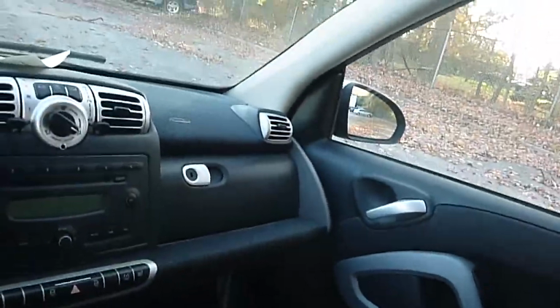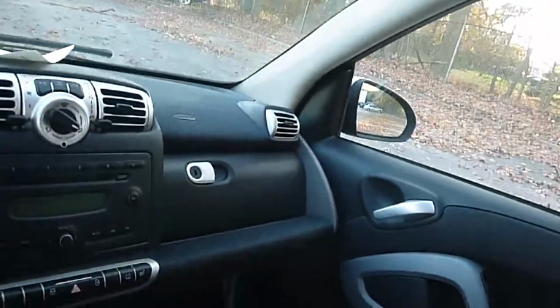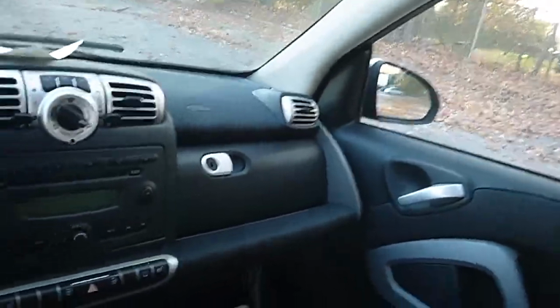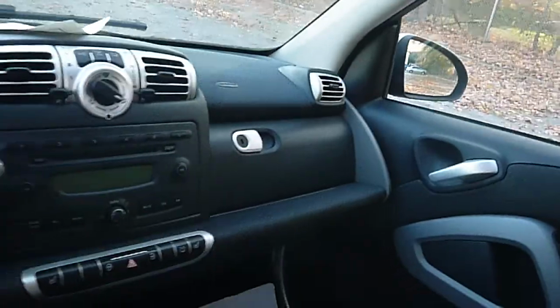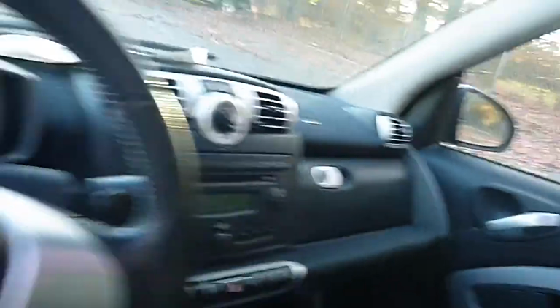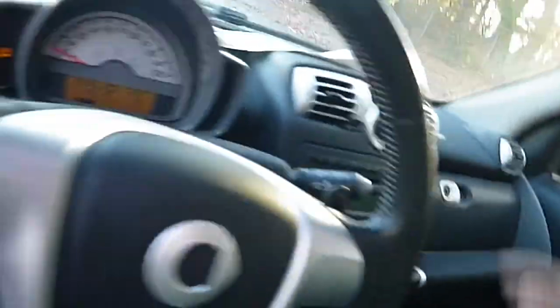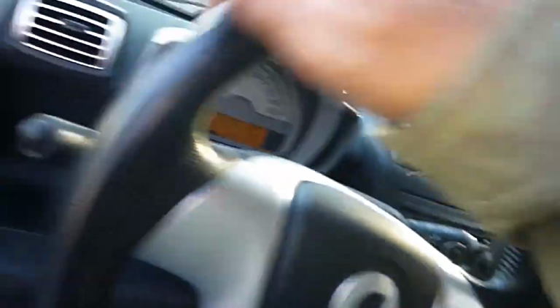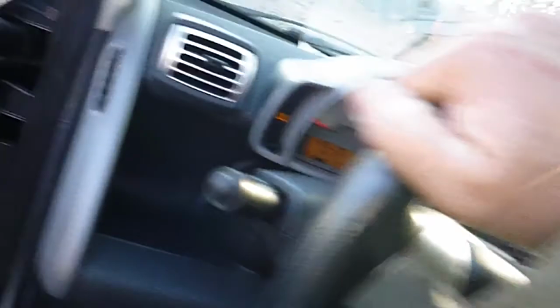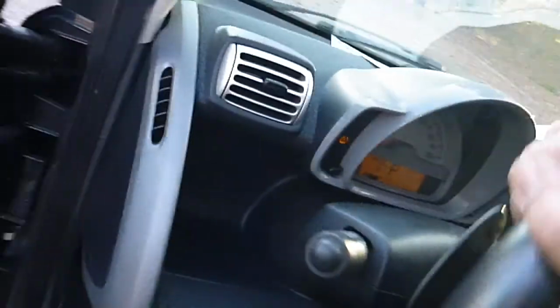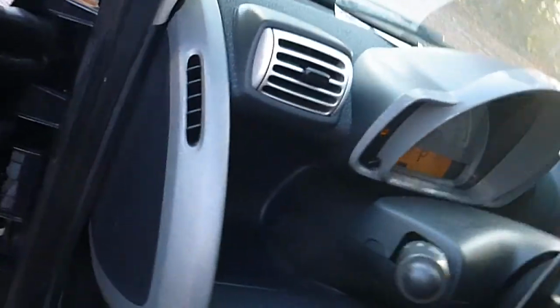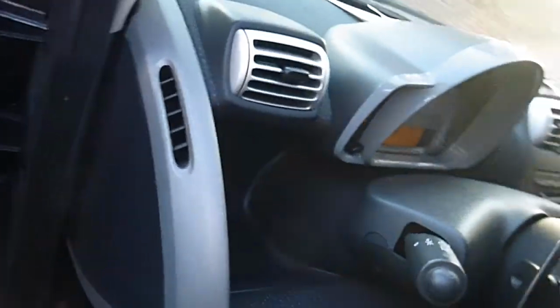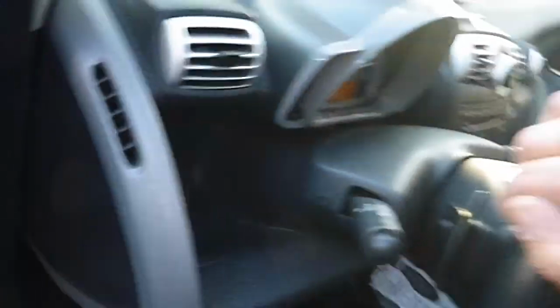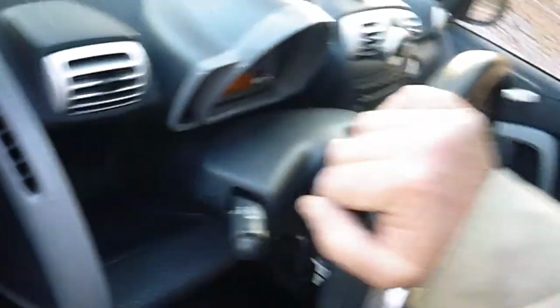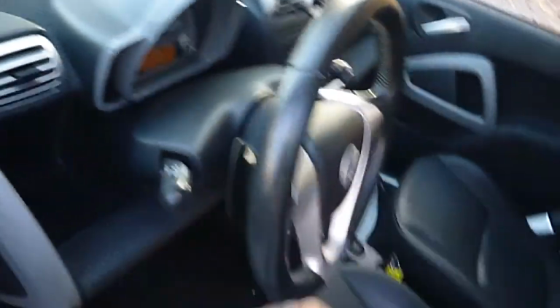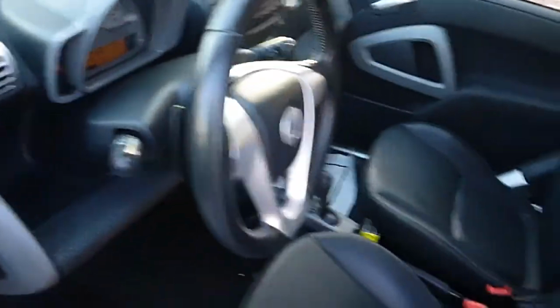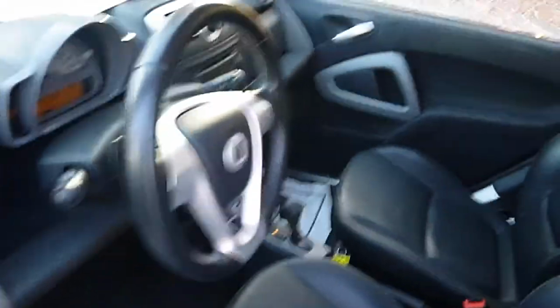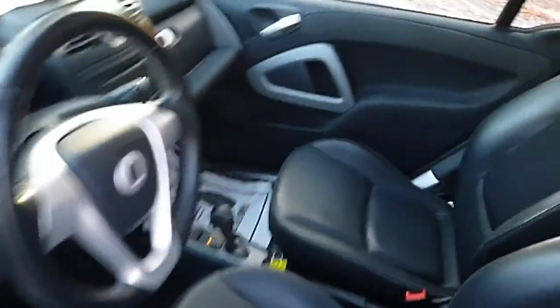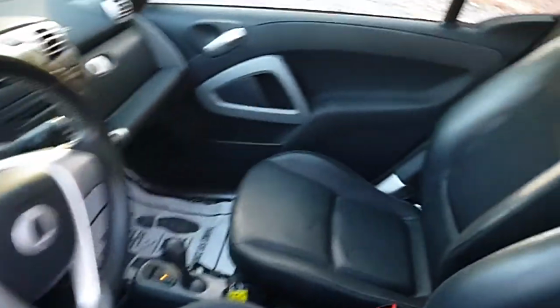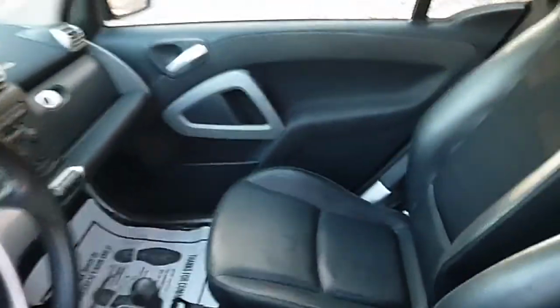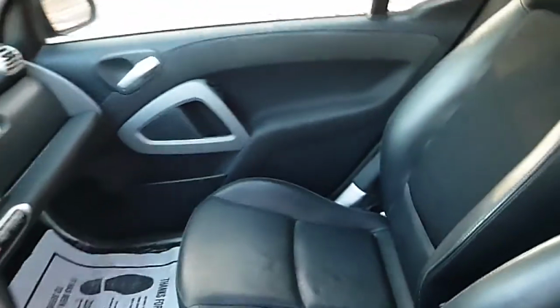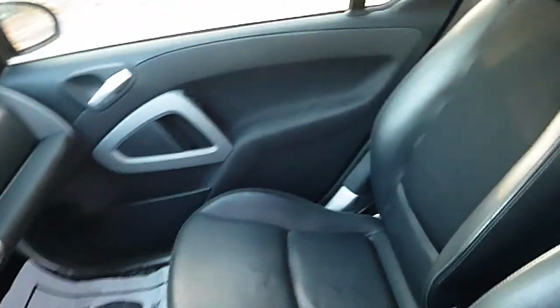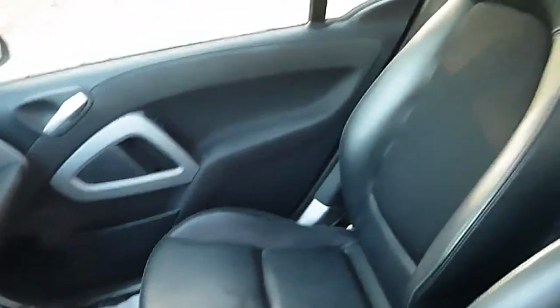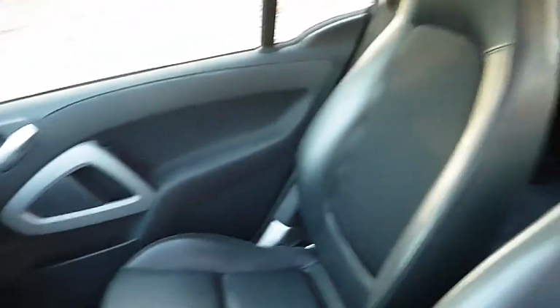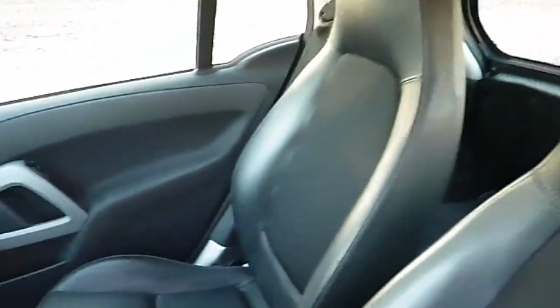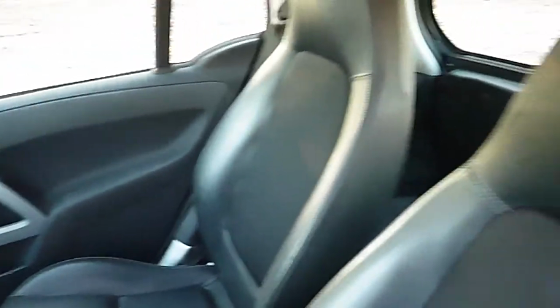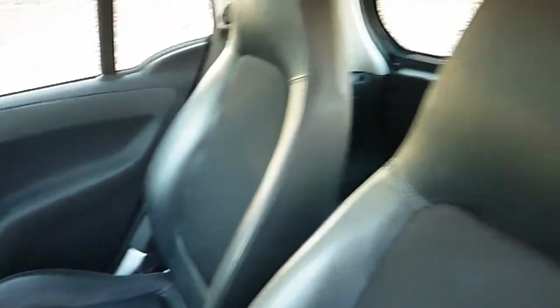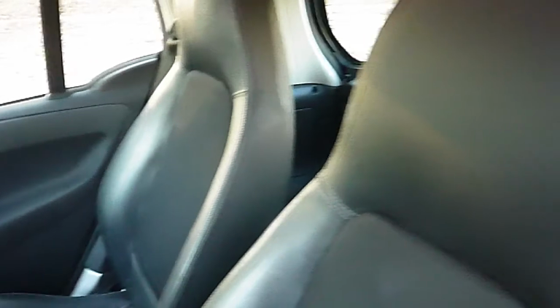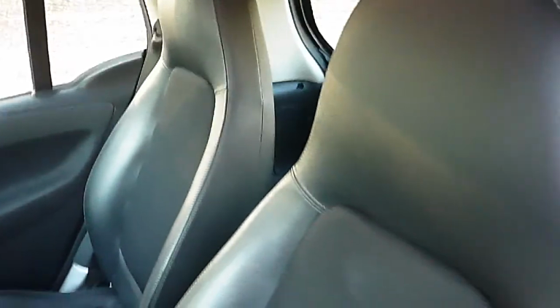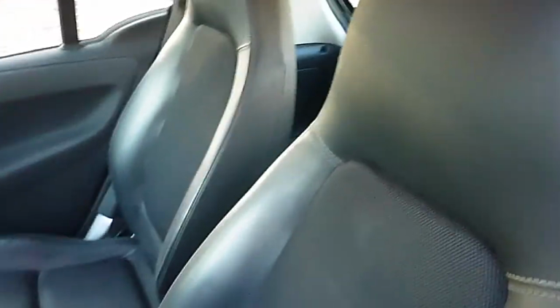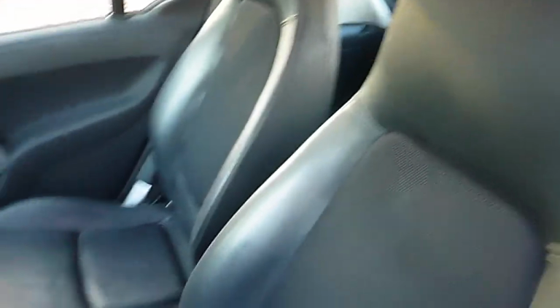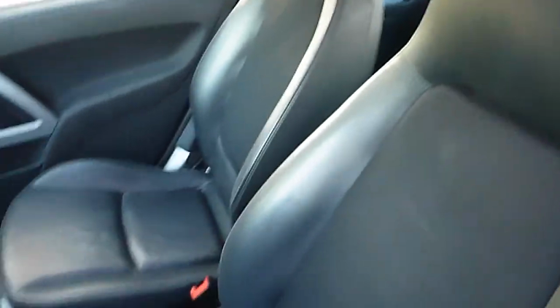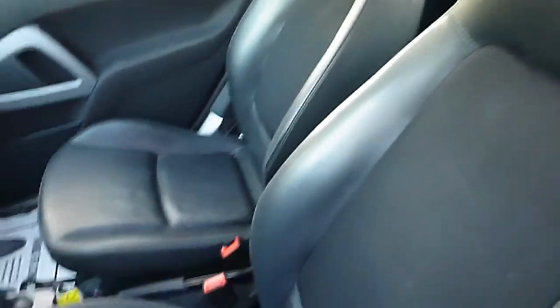It runs great. I've driven this car a few times — fun to drive. You get a lot of attention with it.